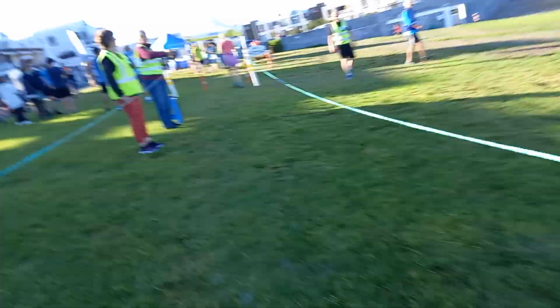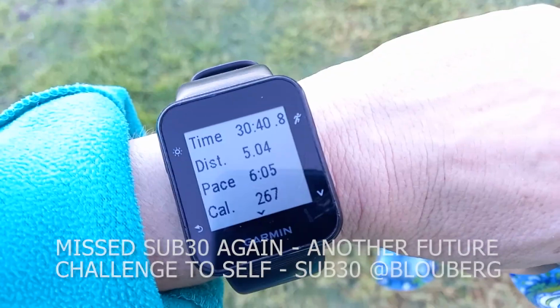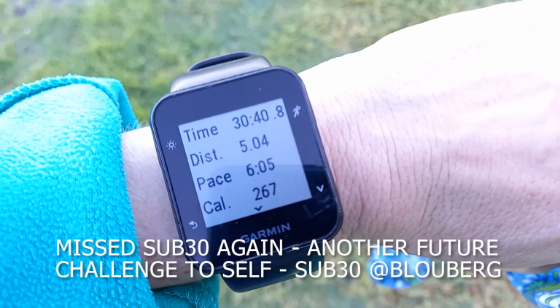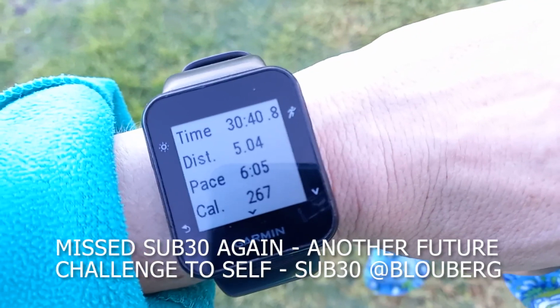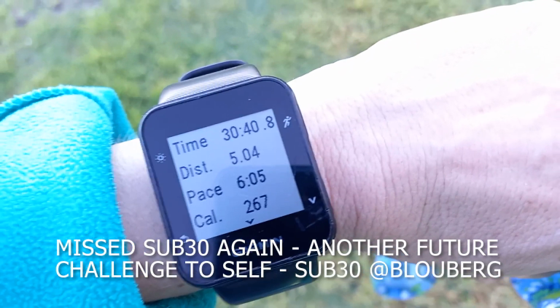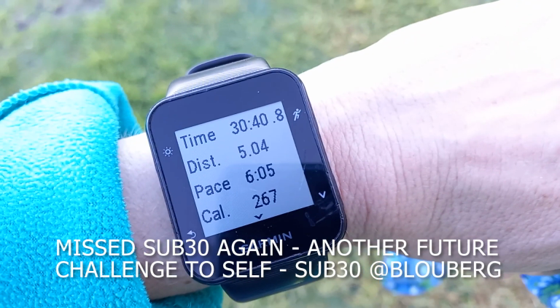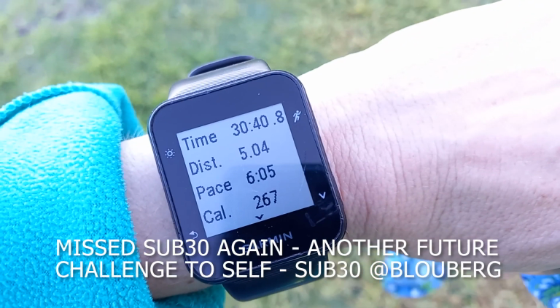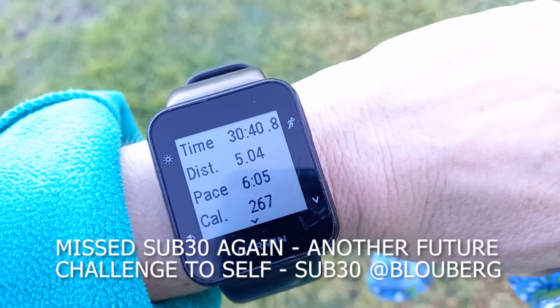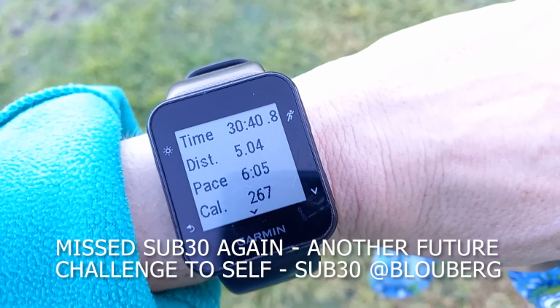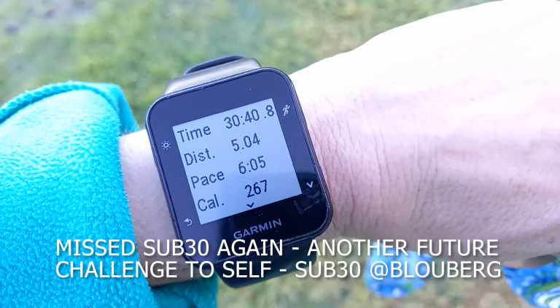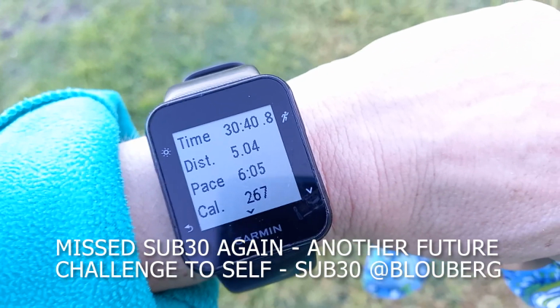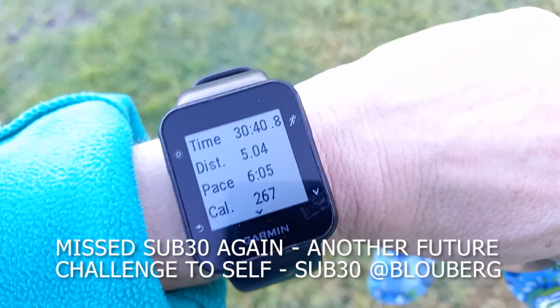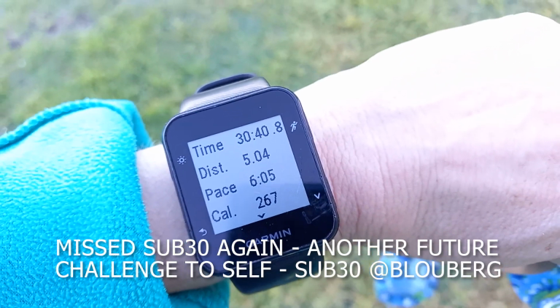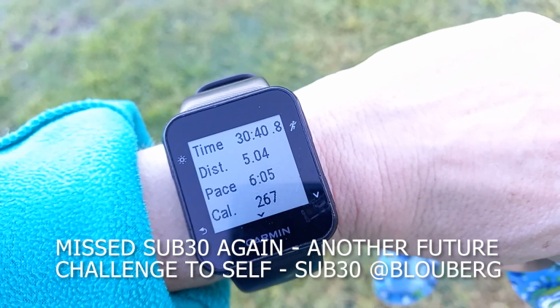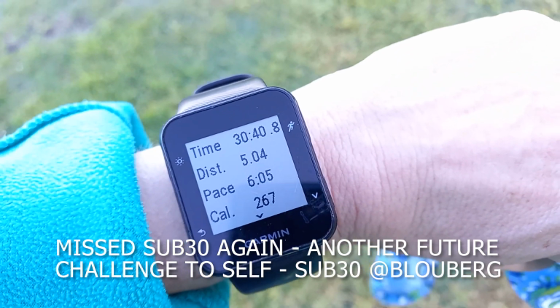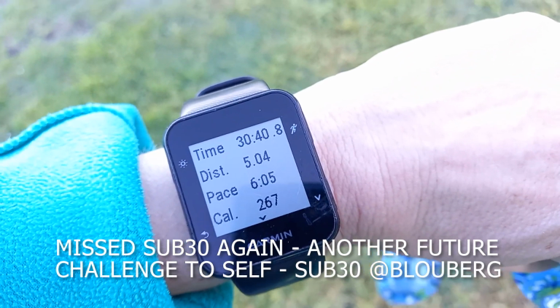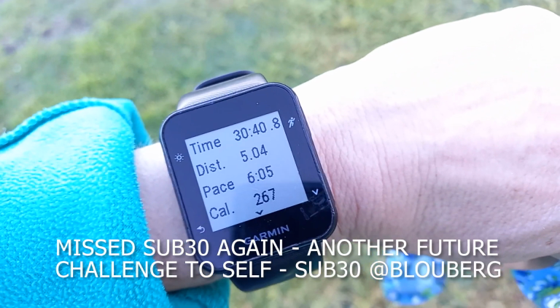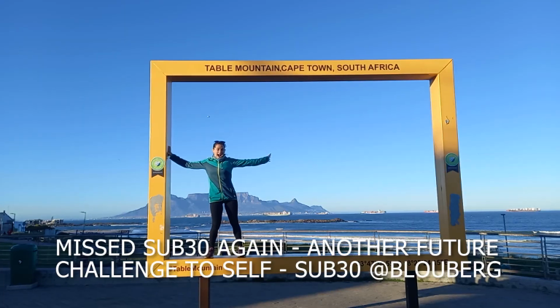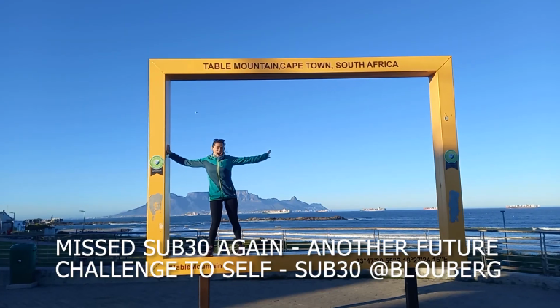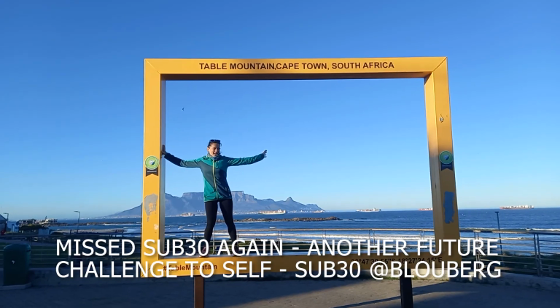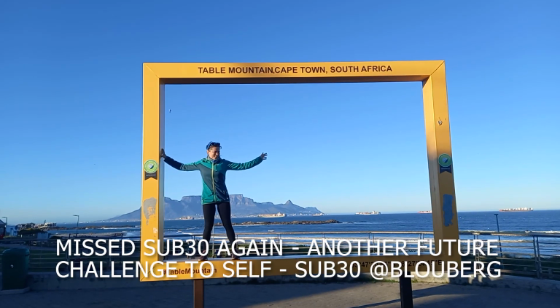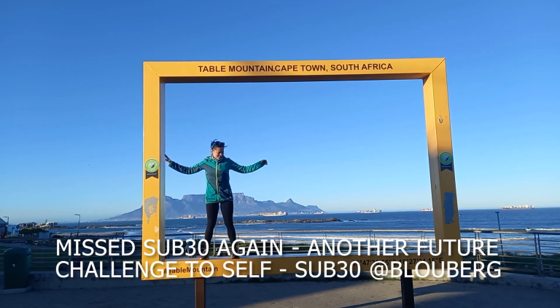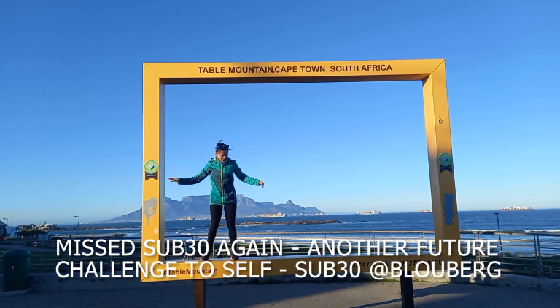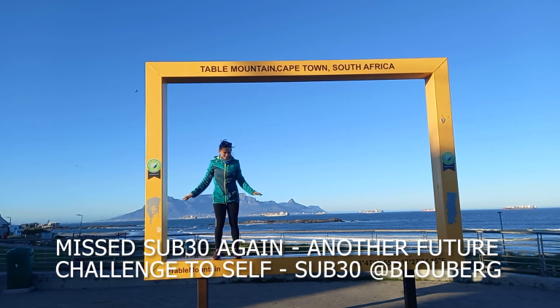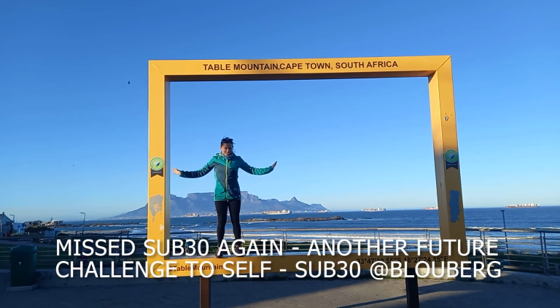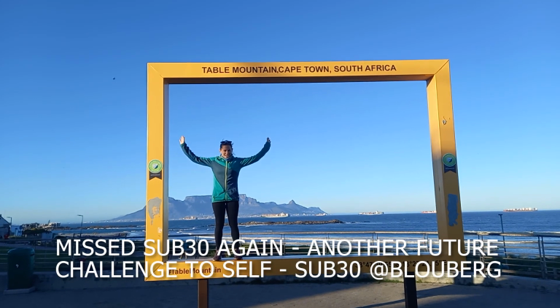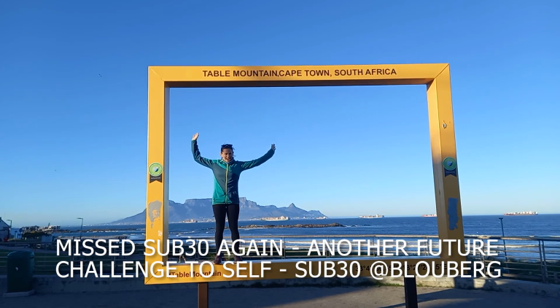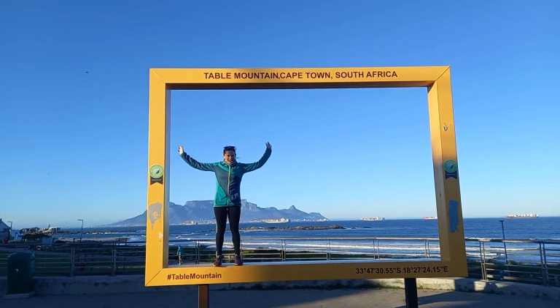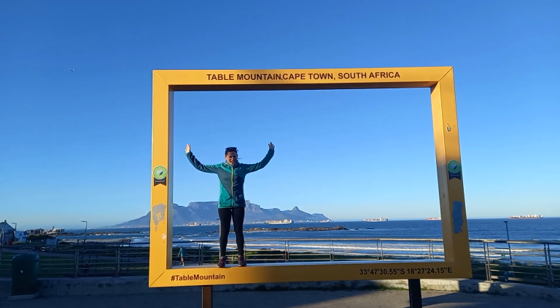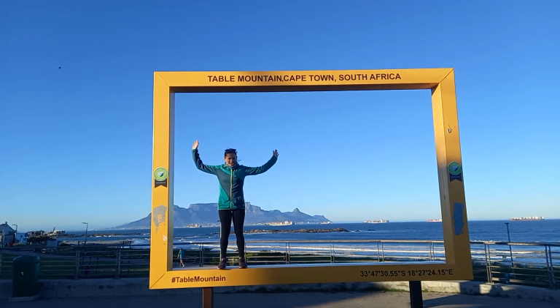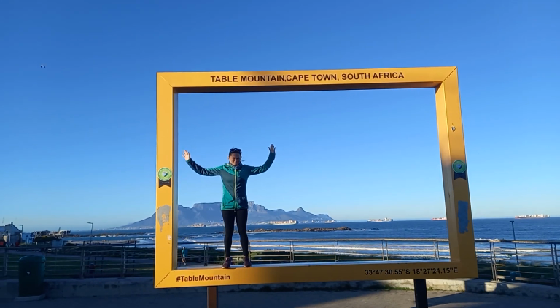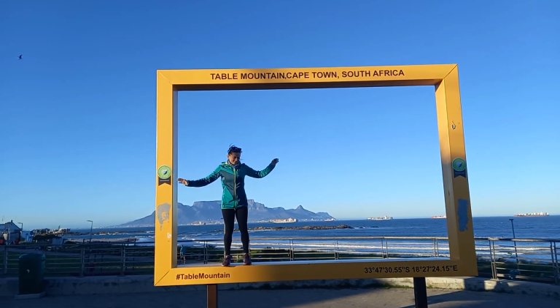I didn't make sub-30 today — I missed it — so just another reason to come back and do it again soon.